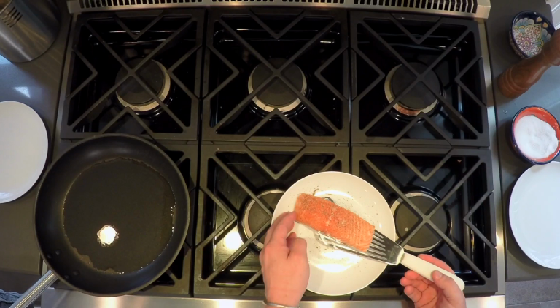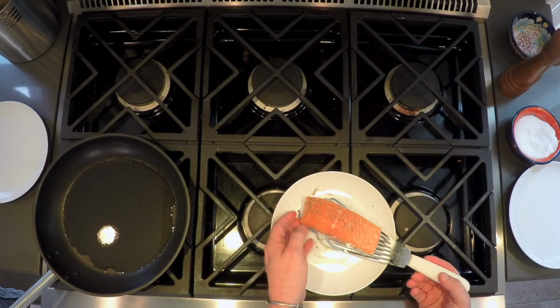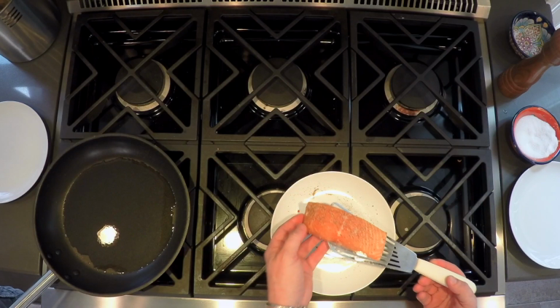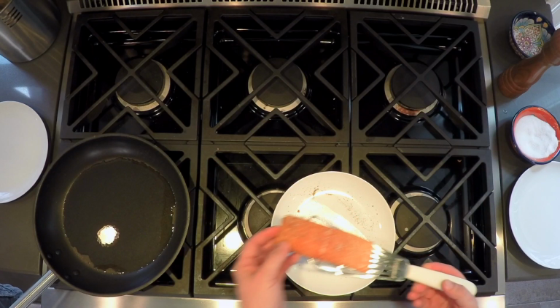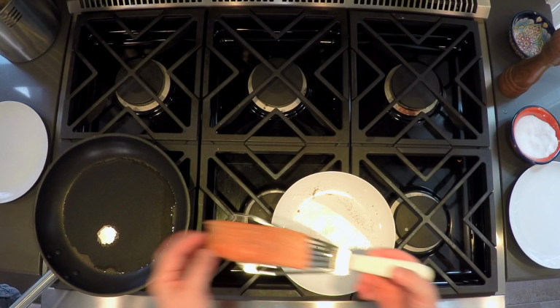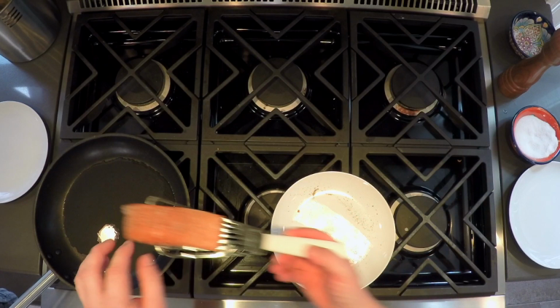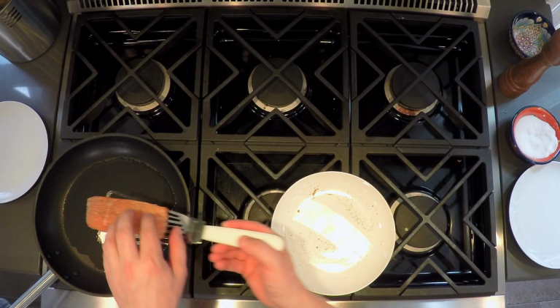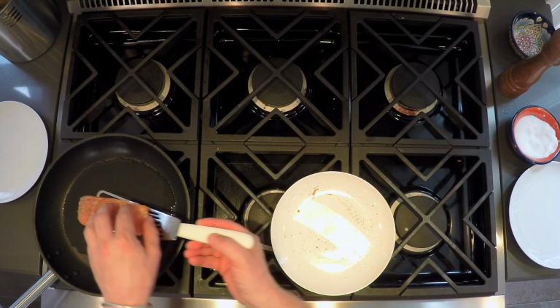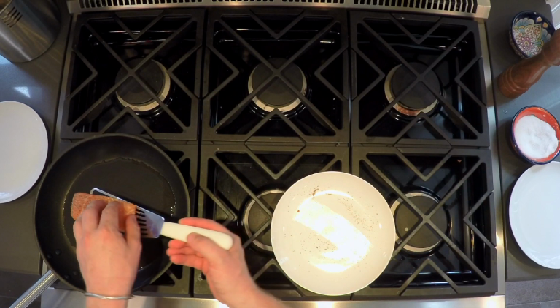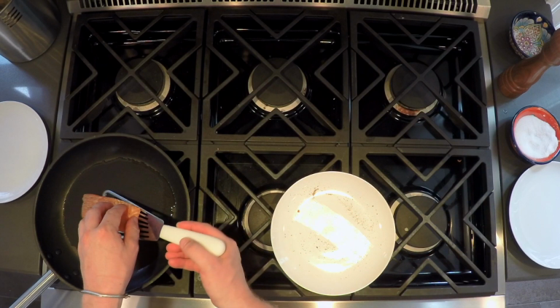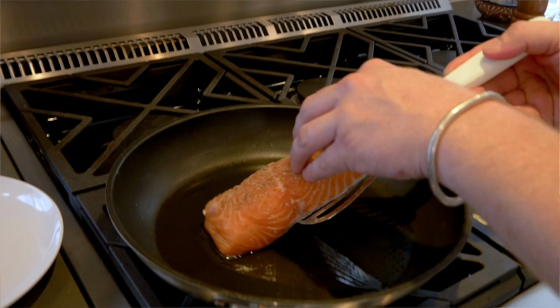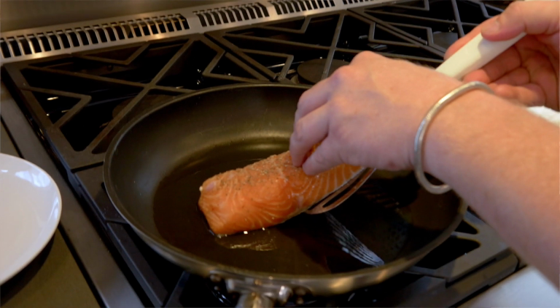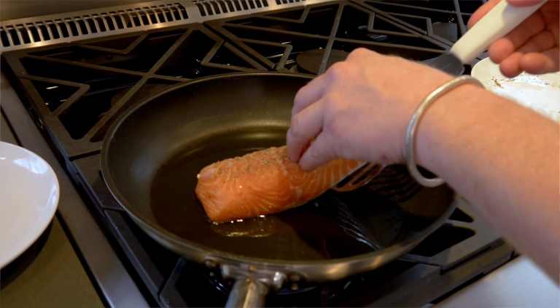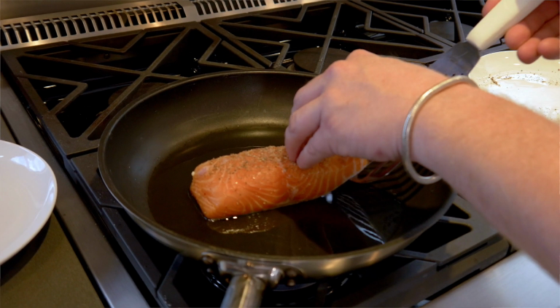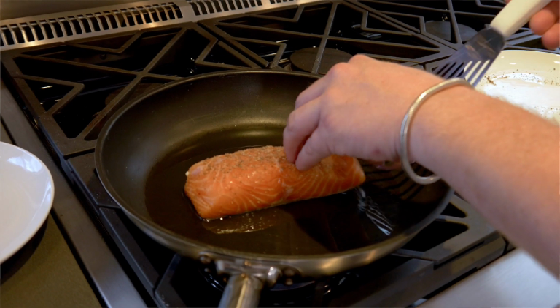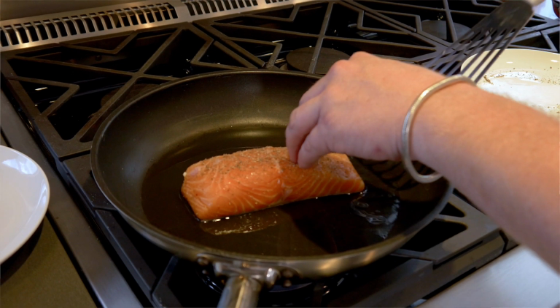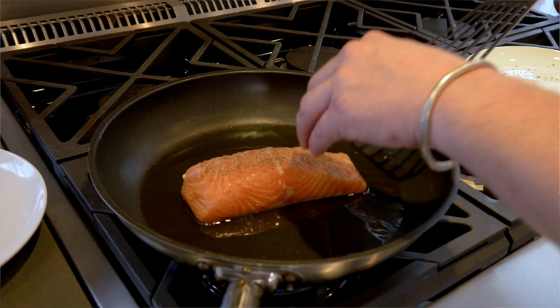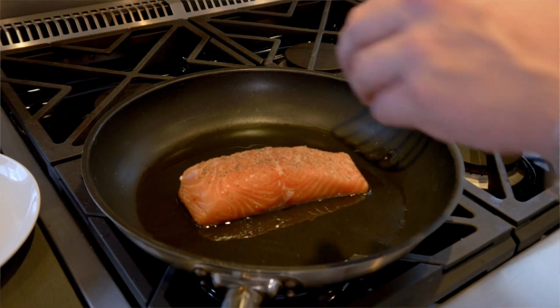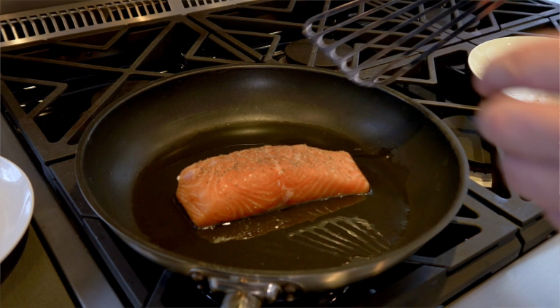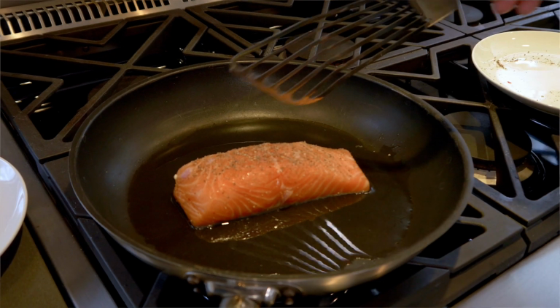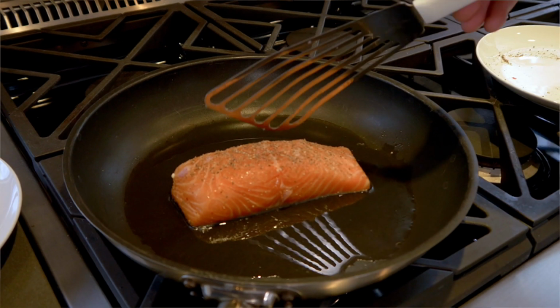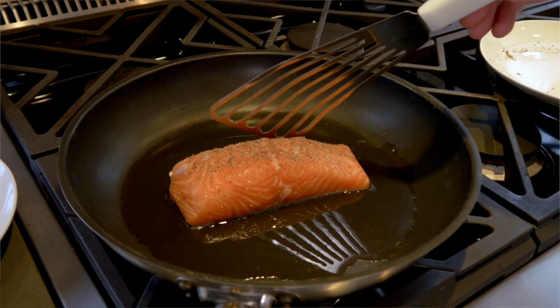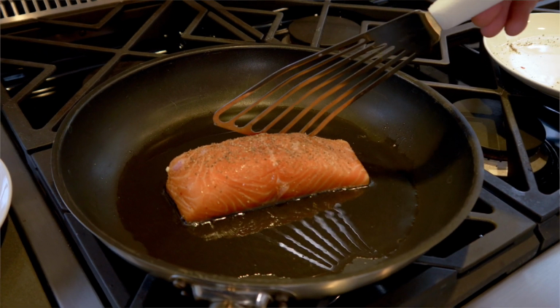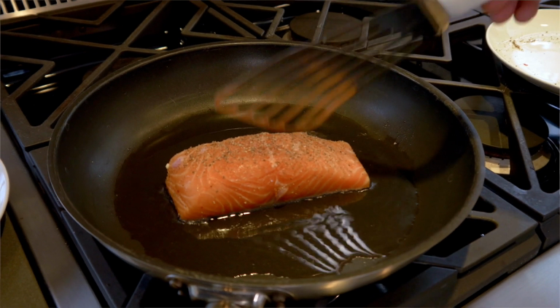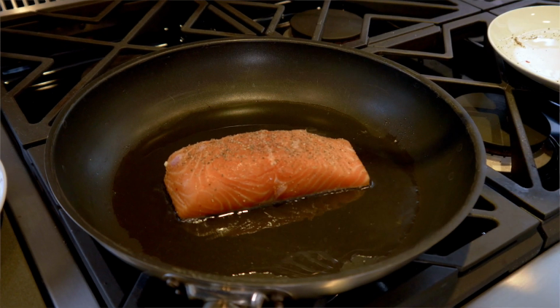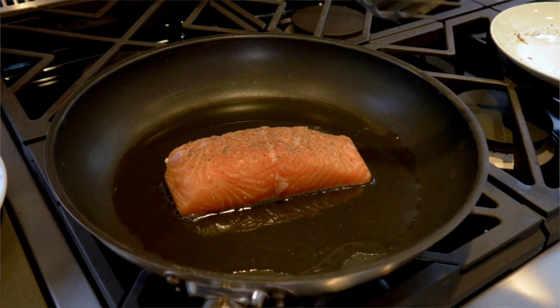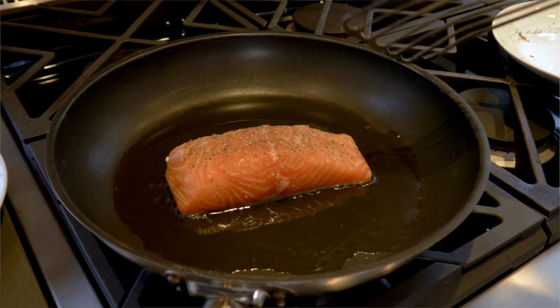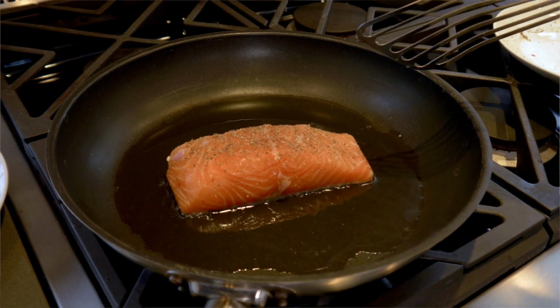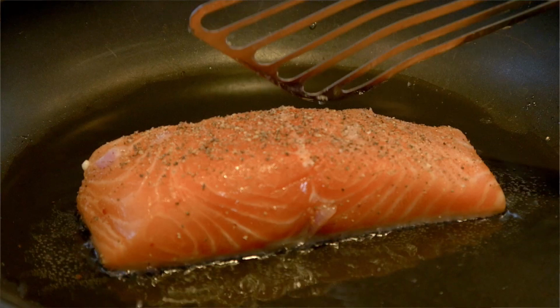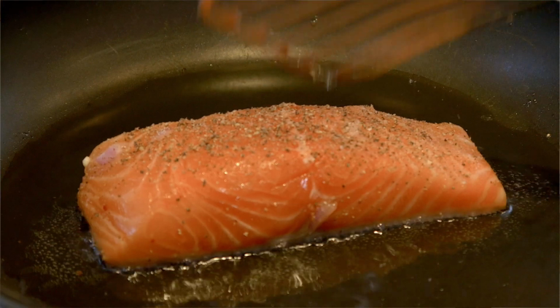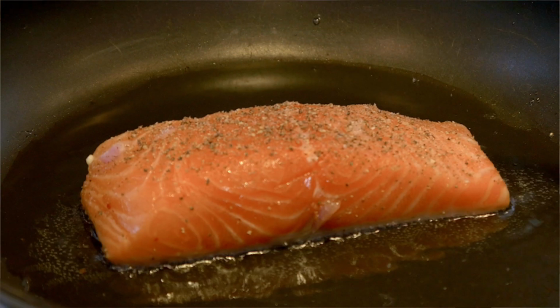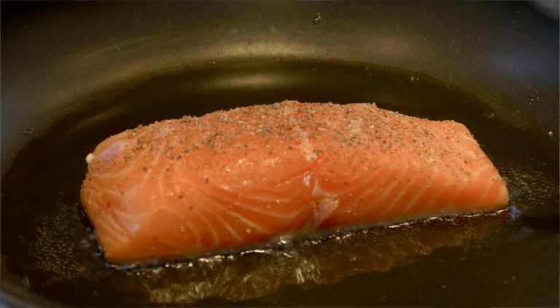The oil's up to temp. Take our salmon and put it skin side down. We're going to leave that for a few minutes, then we'll turn it over.